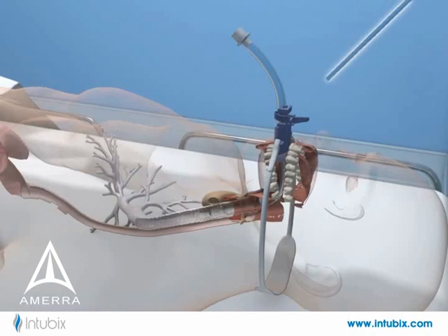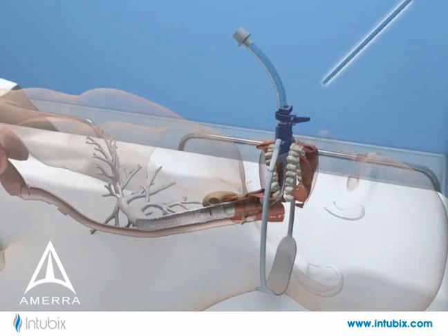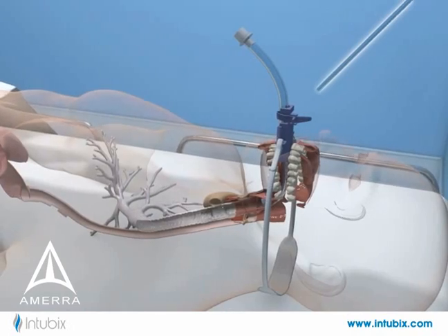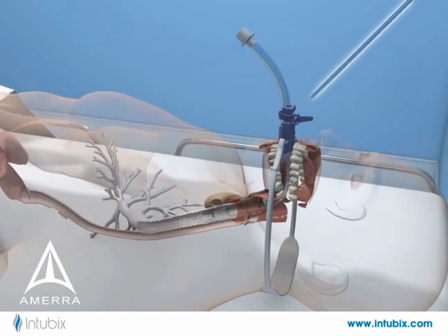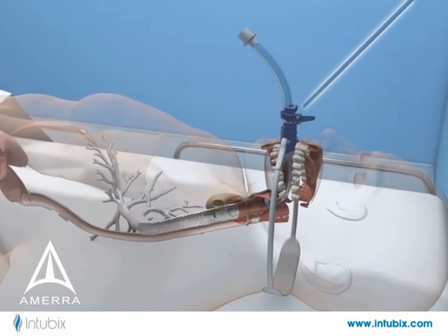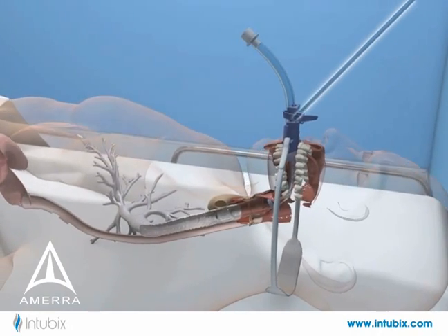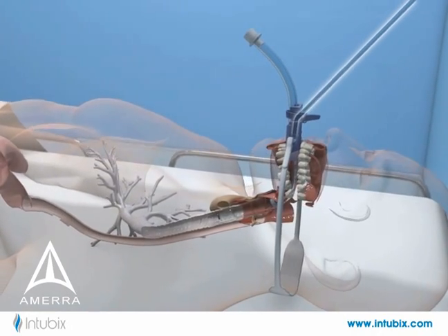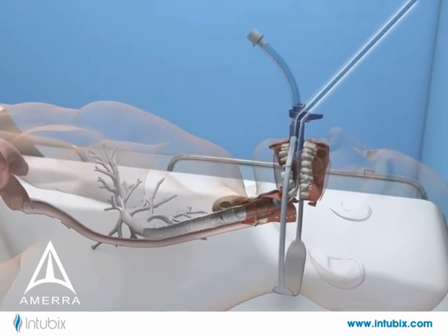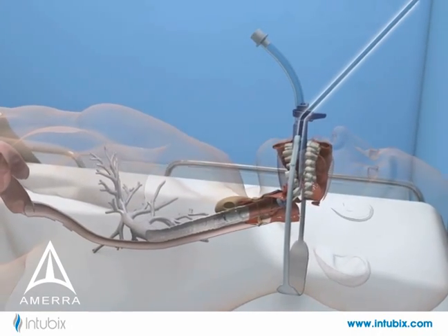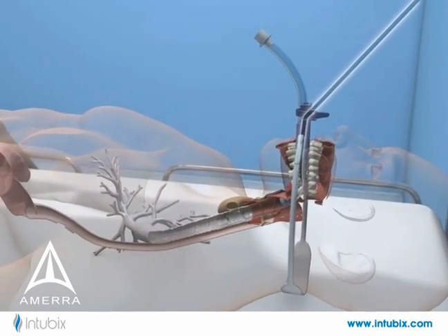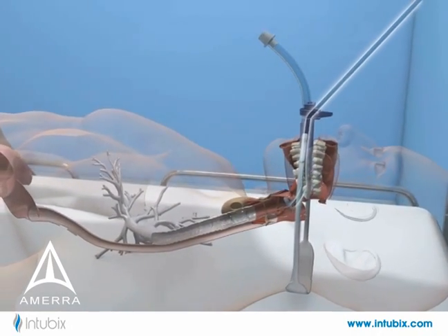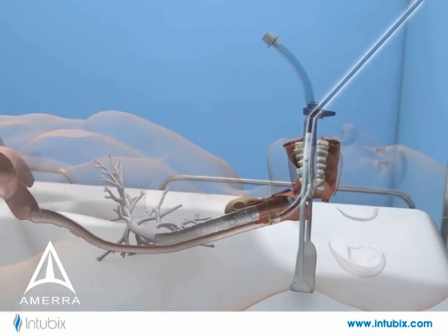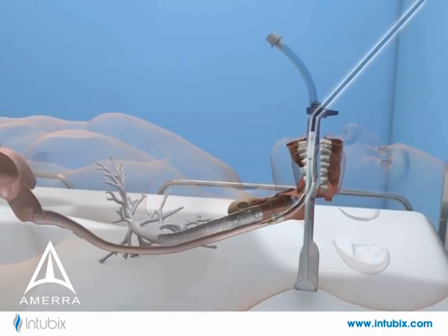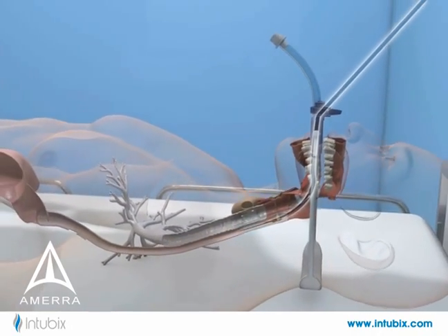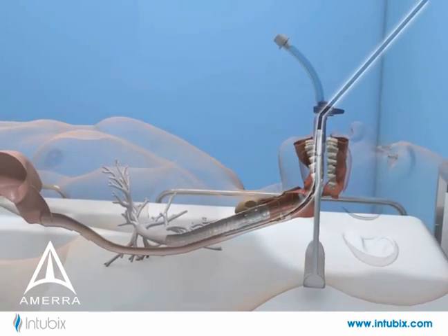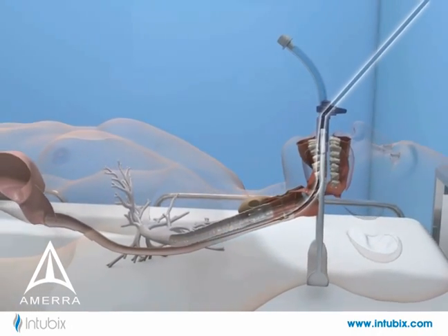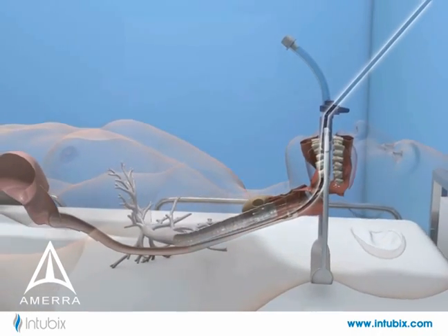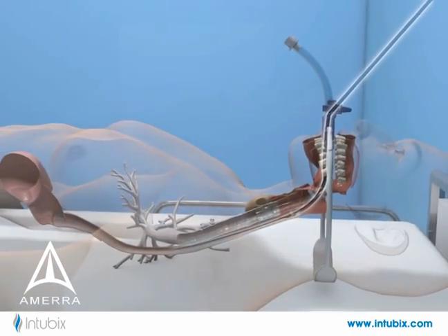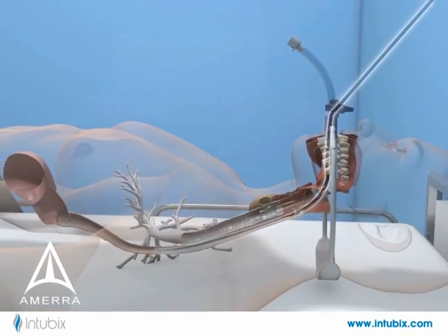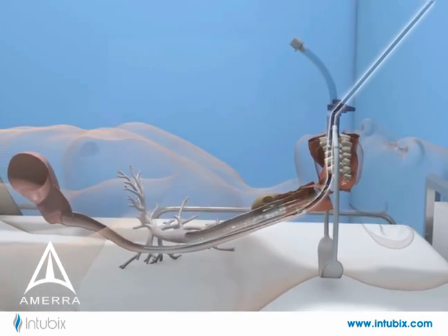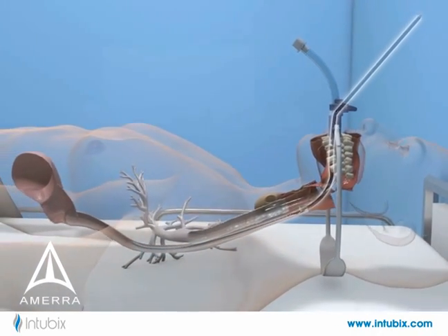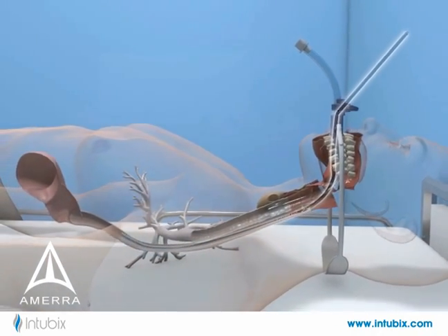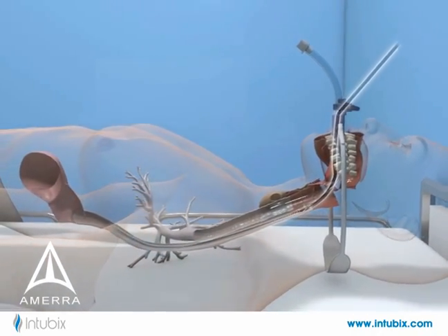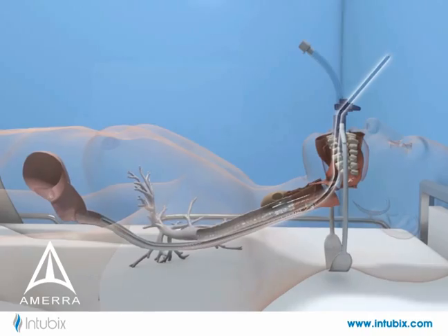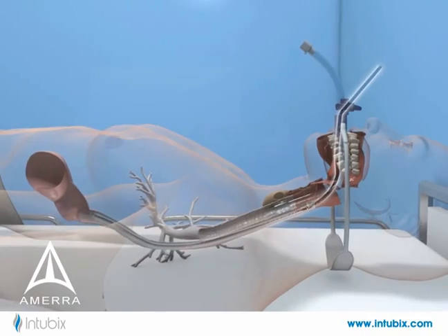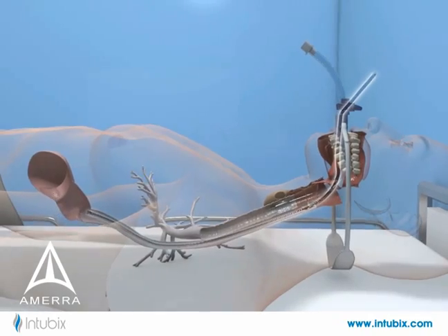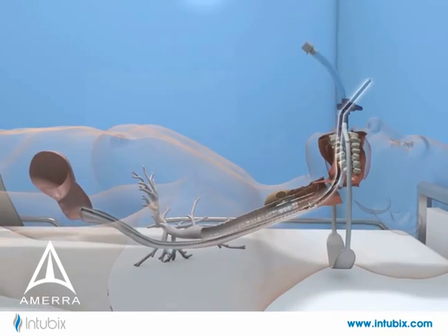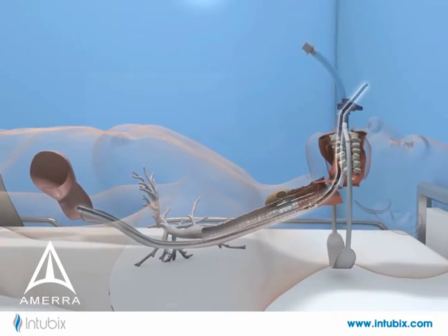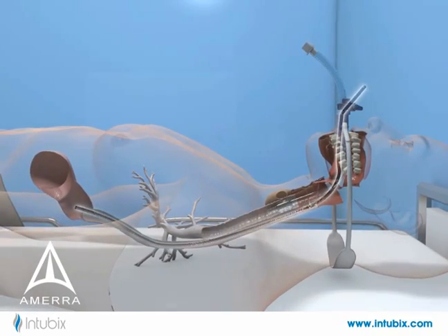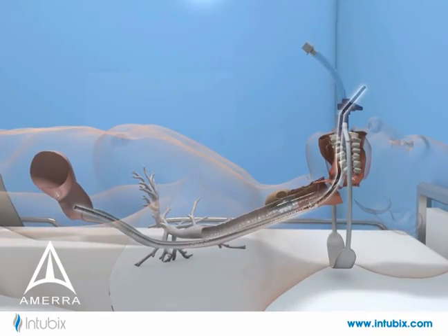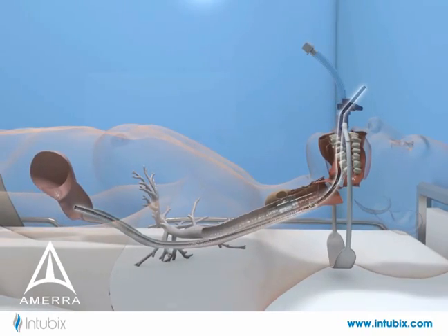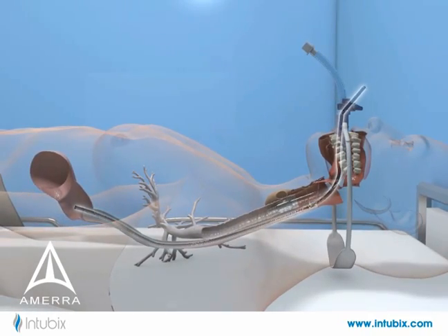Inserting an oral feeding tube into the side port allows blind passage of the OG tube directly into the esophagus and then into the stomach.